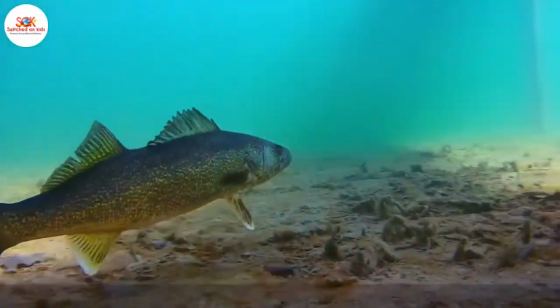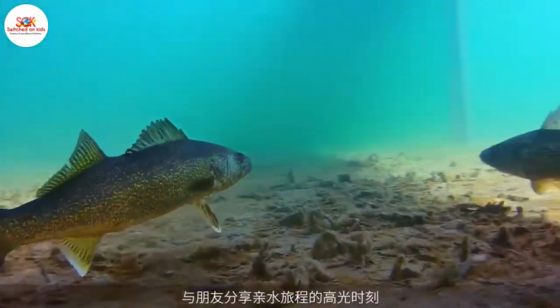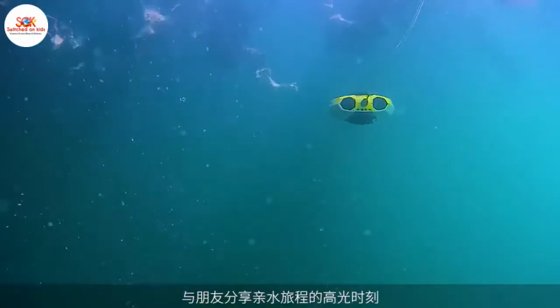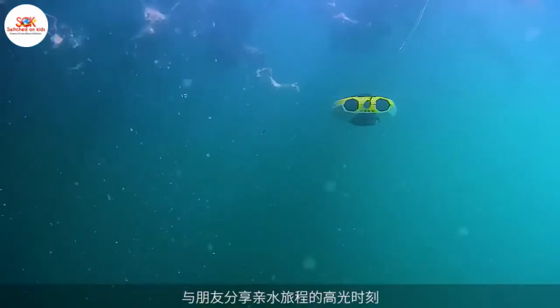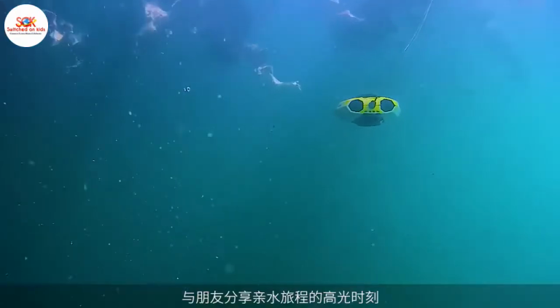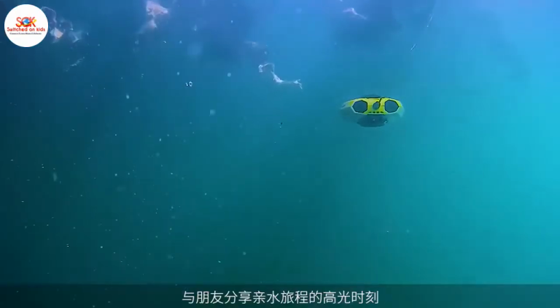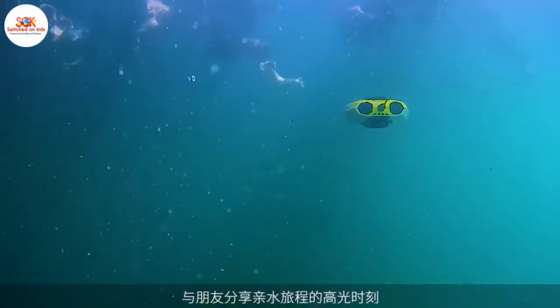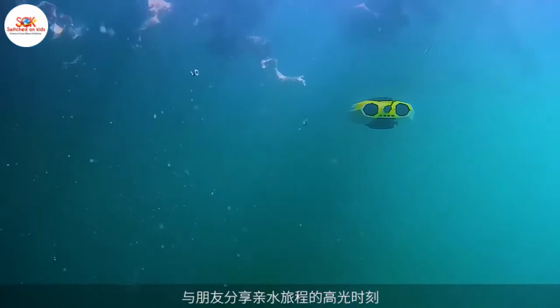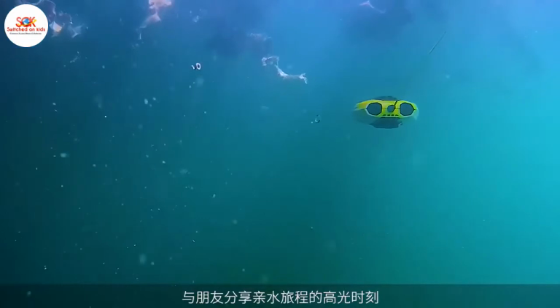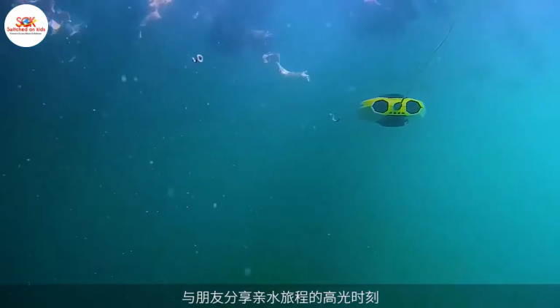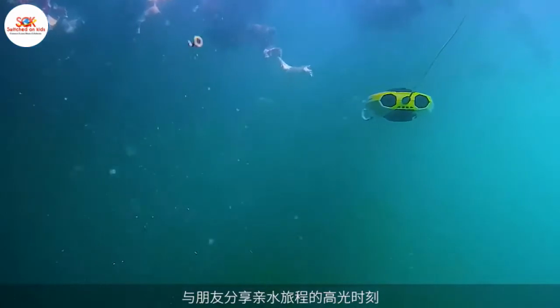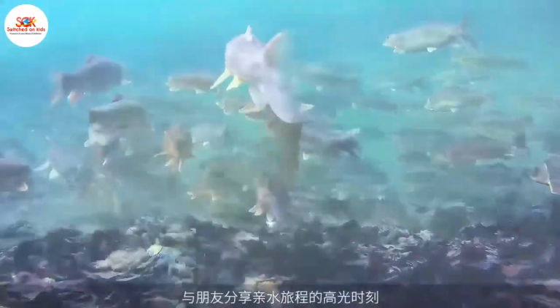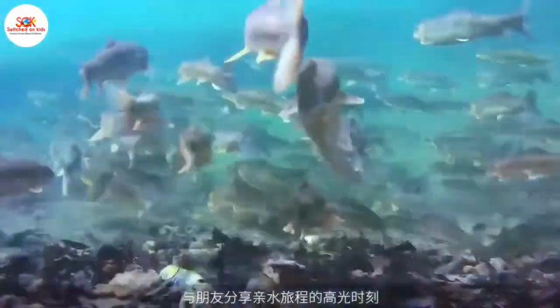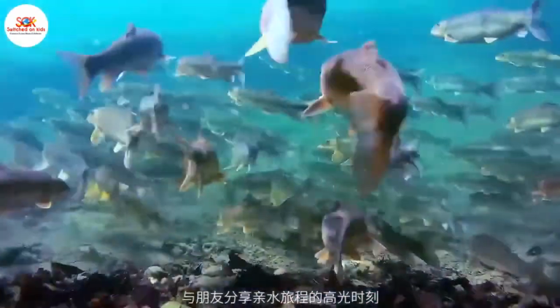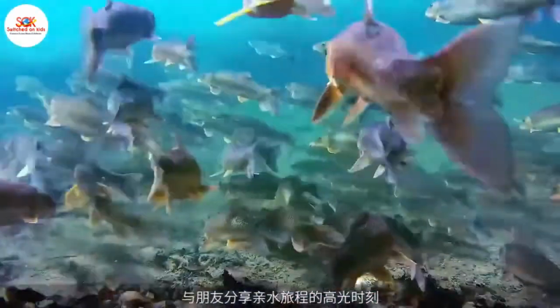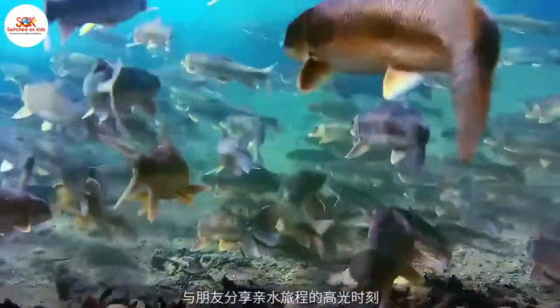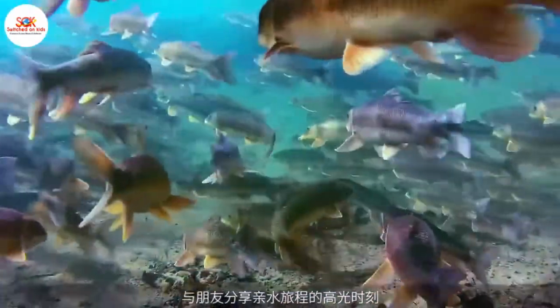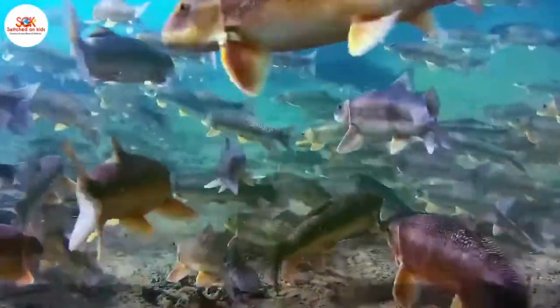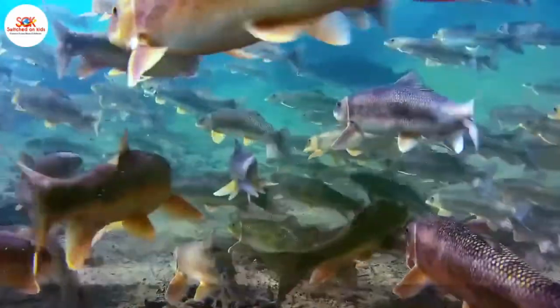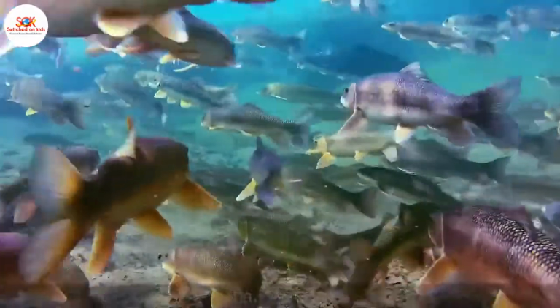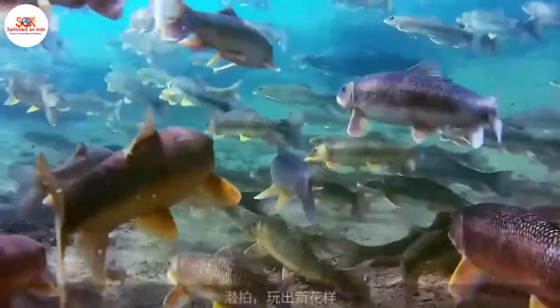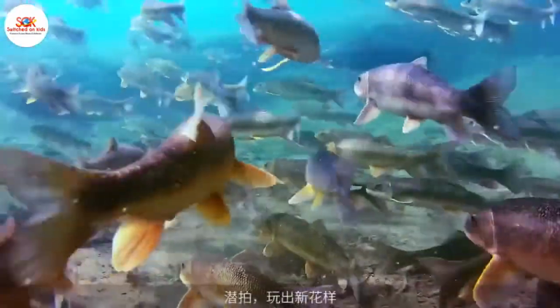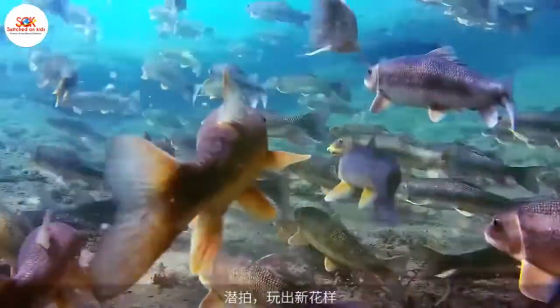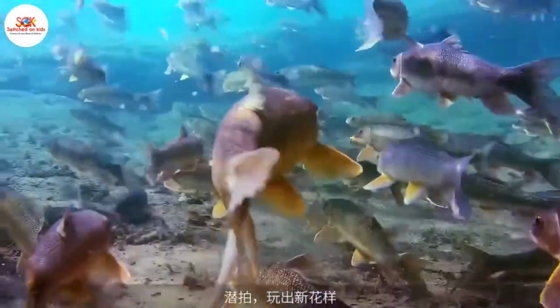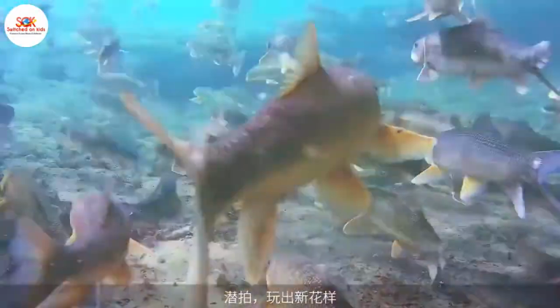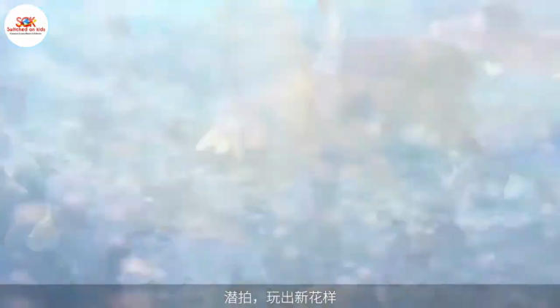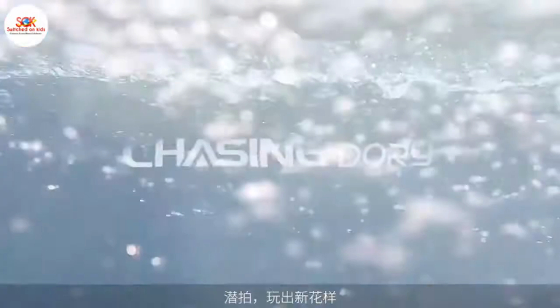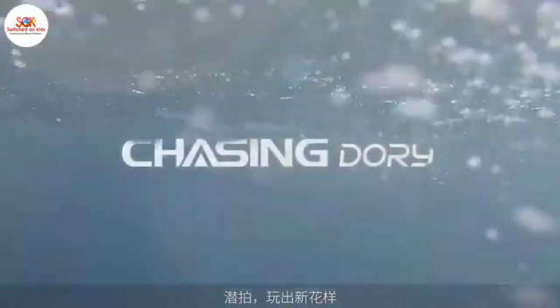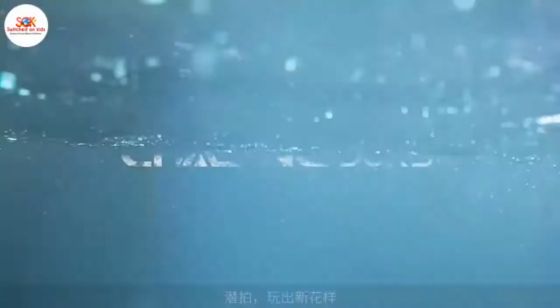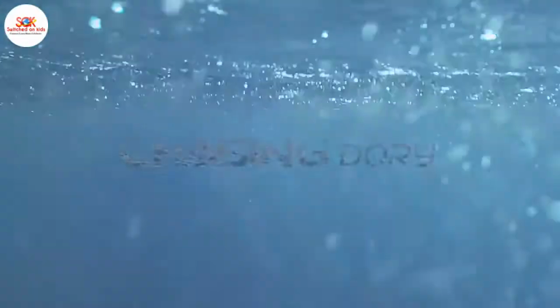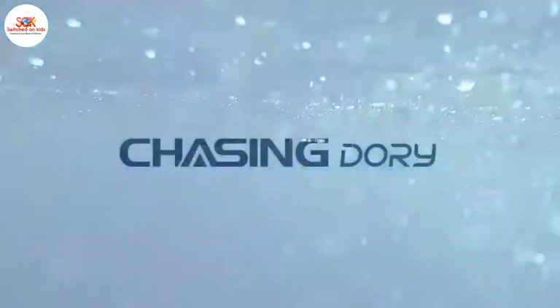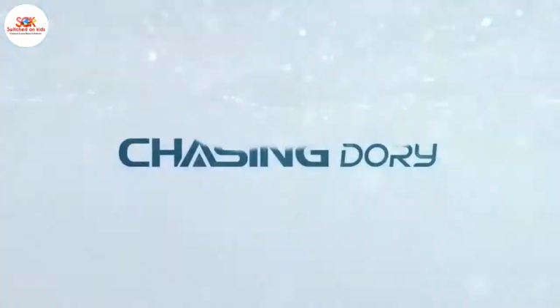Join us and explore the next generation of aquatic wanderlust. Join the chase — chasing Dori.